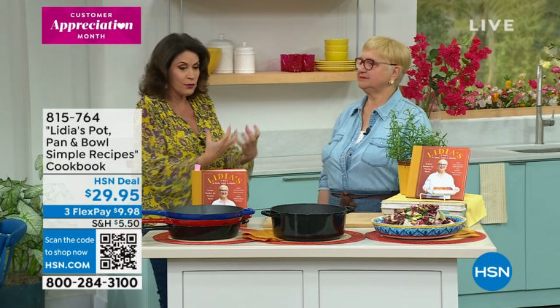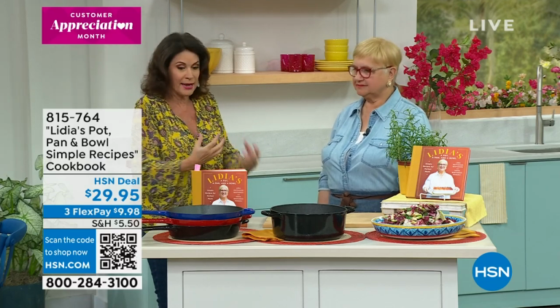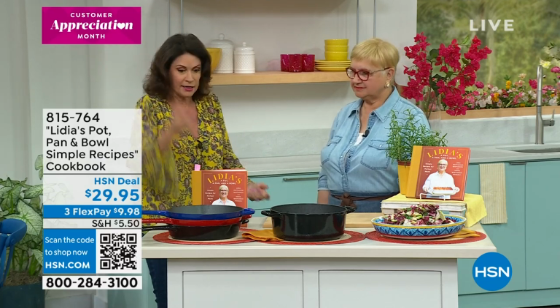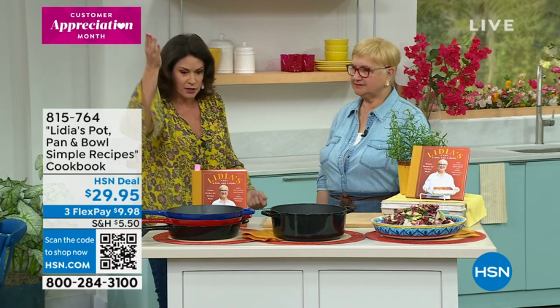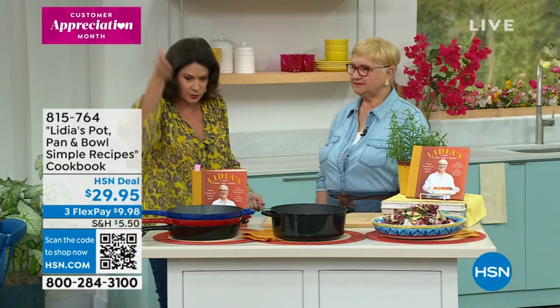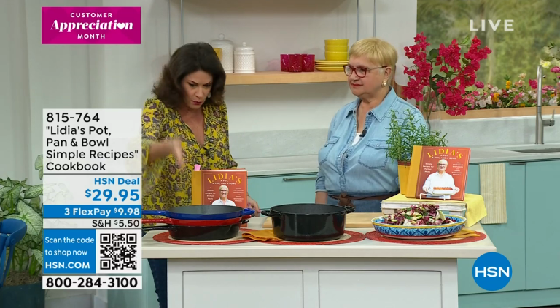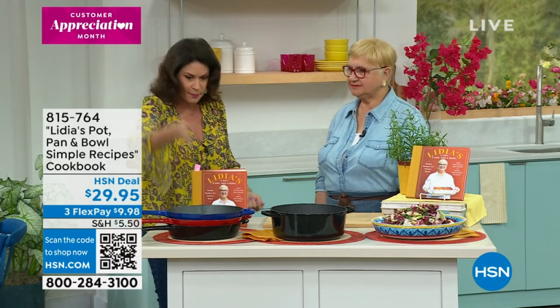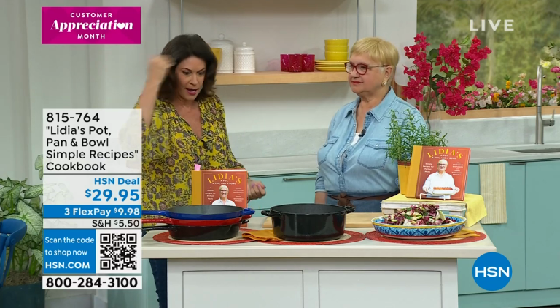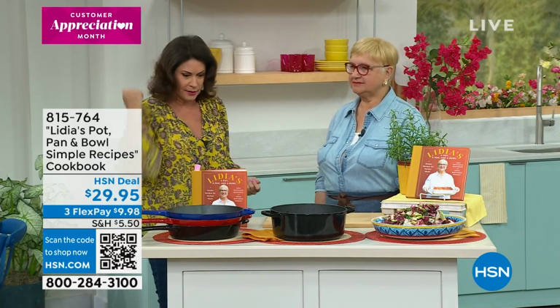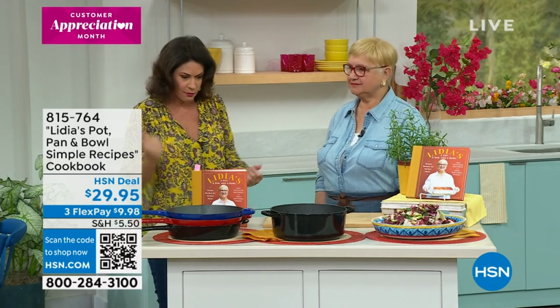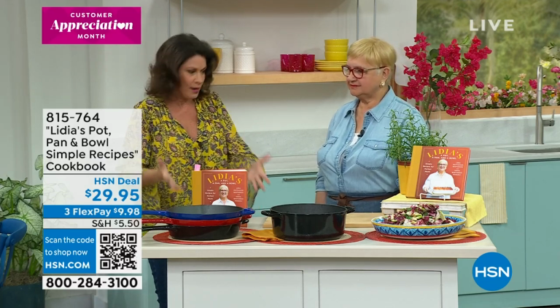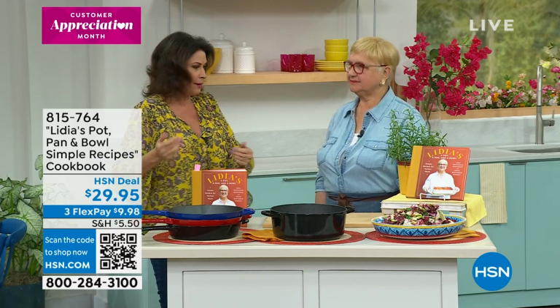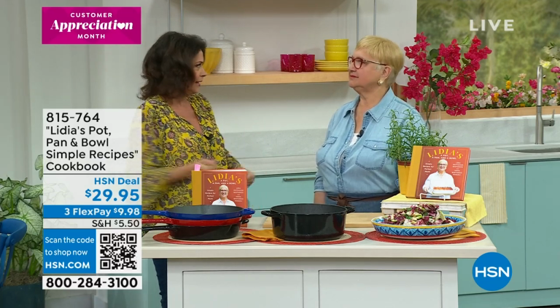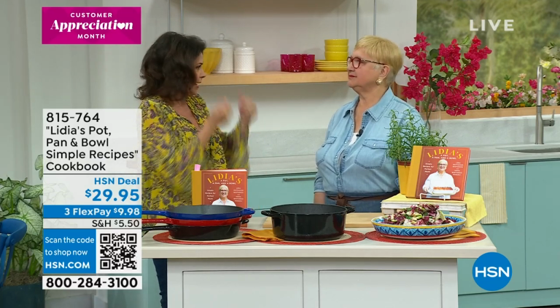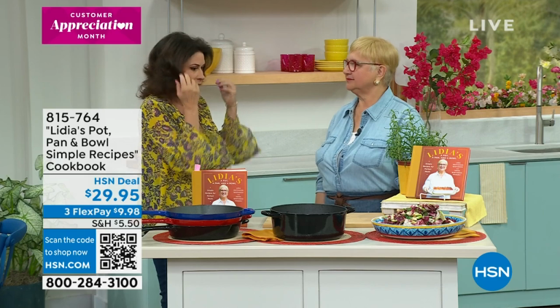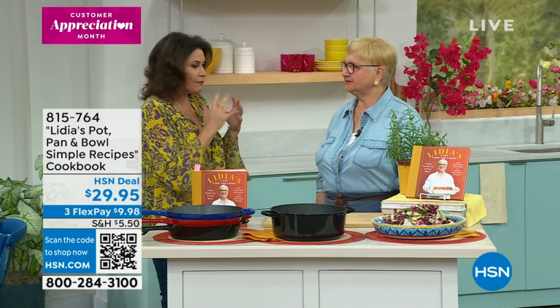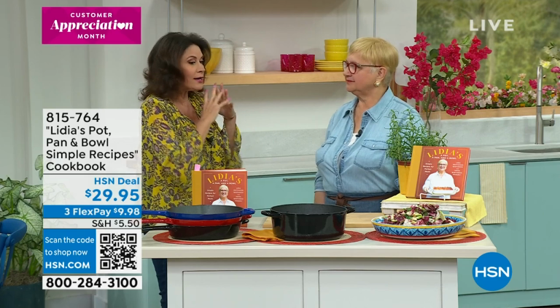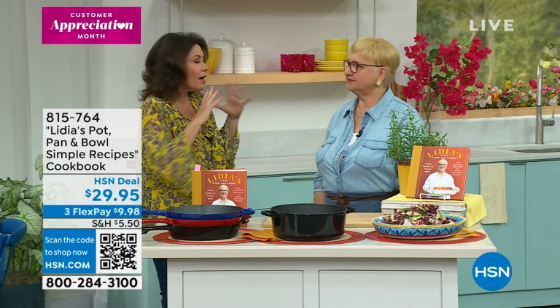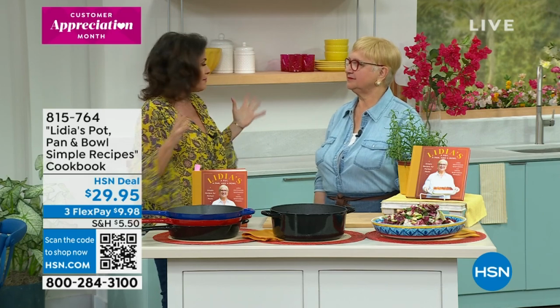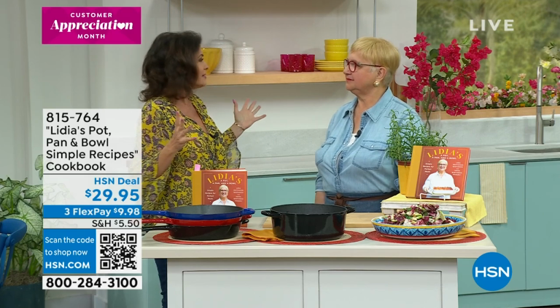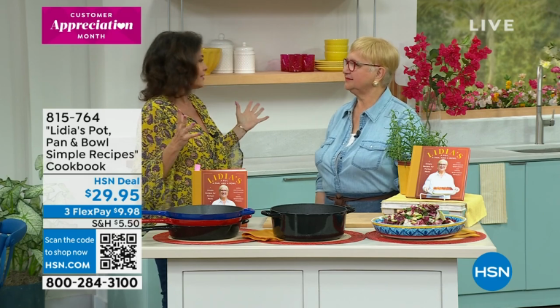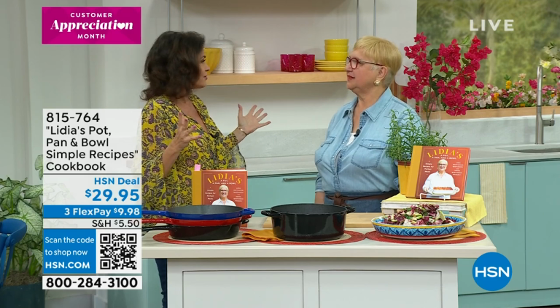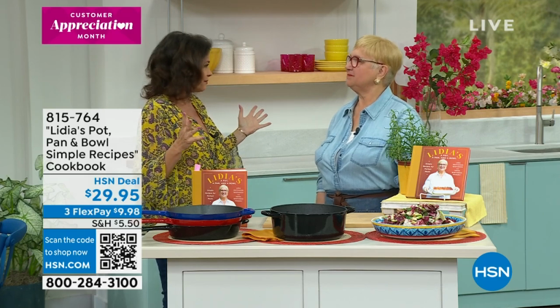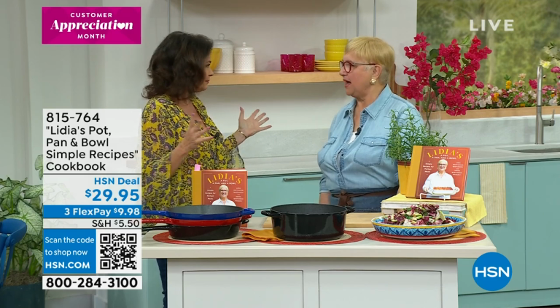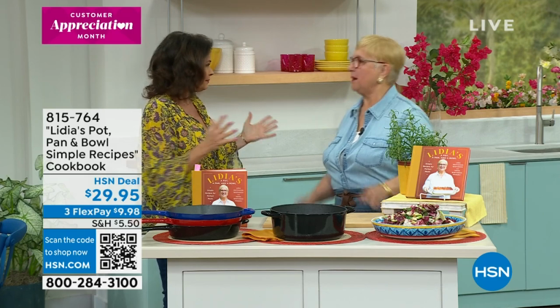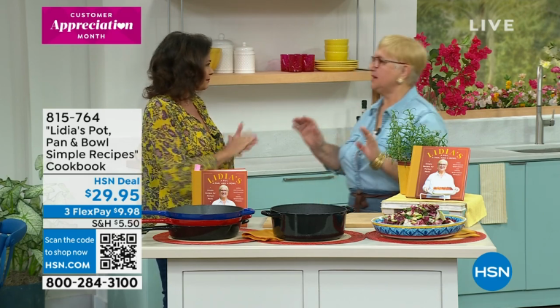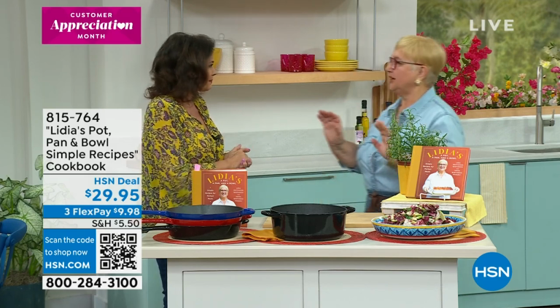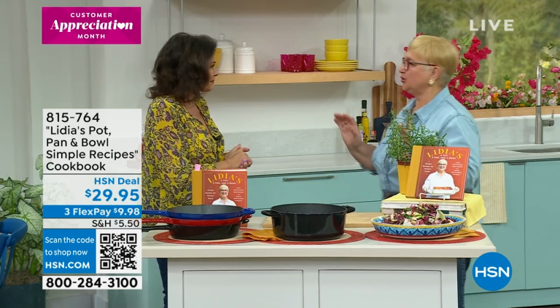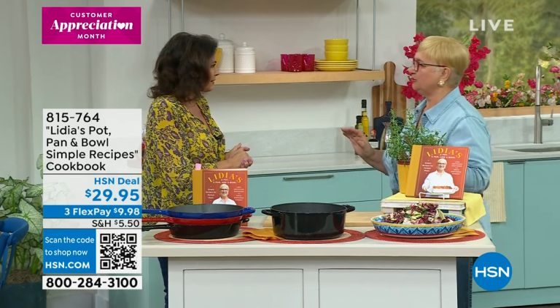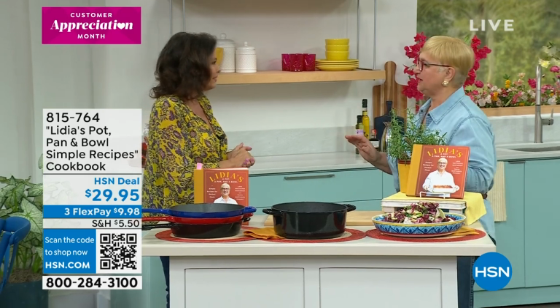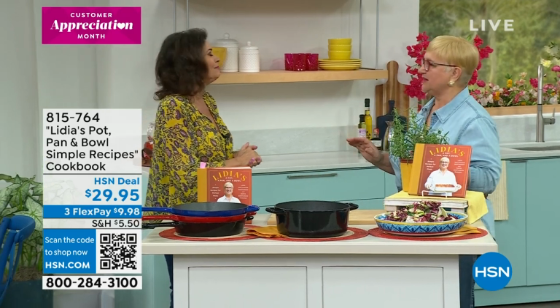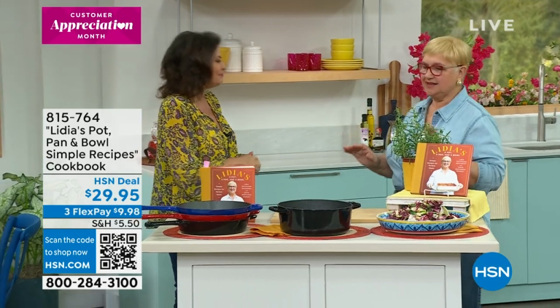You have made it so it's one pot, one pan, and one amazing dish — a whole complete meal.